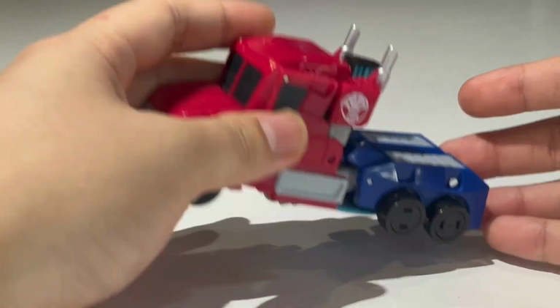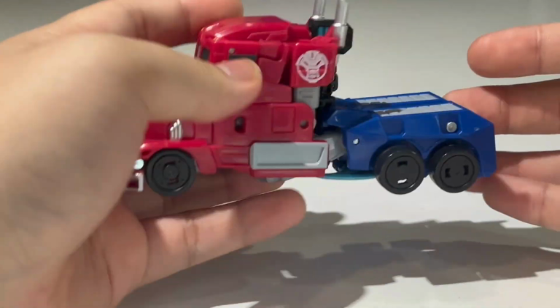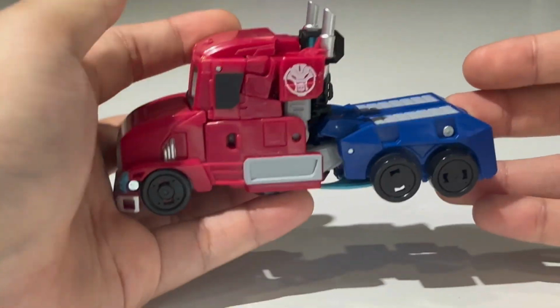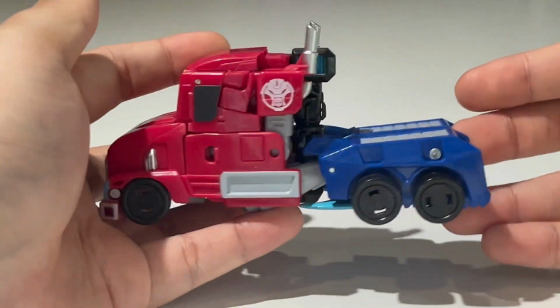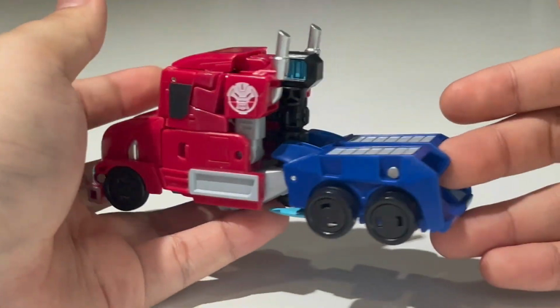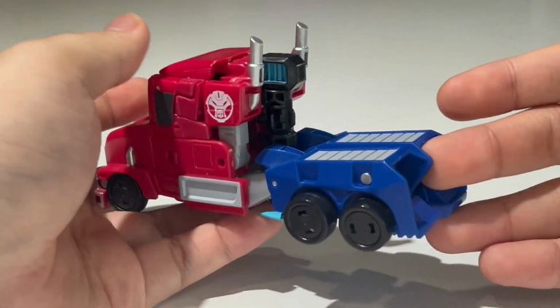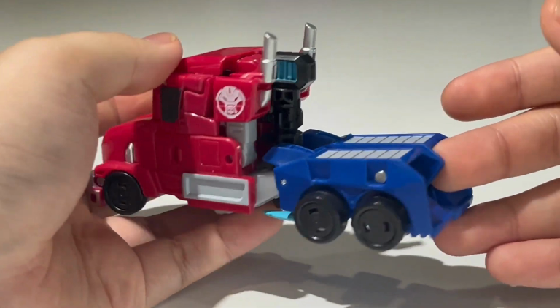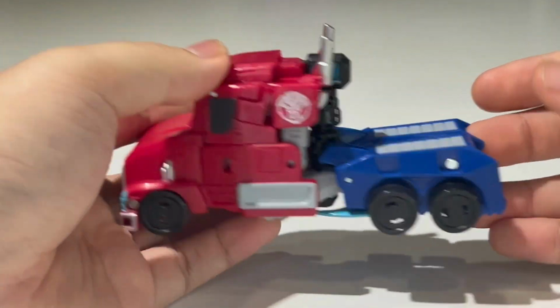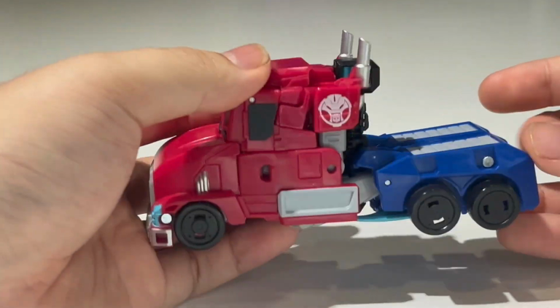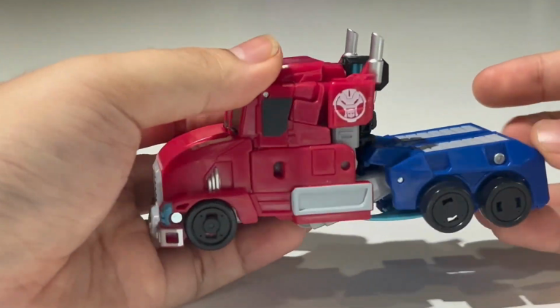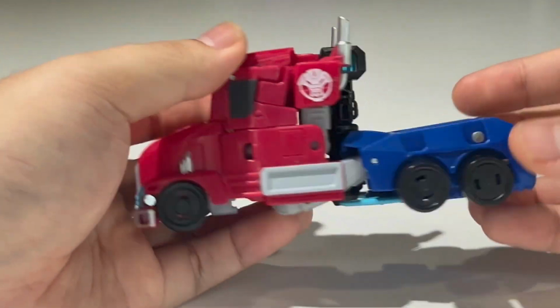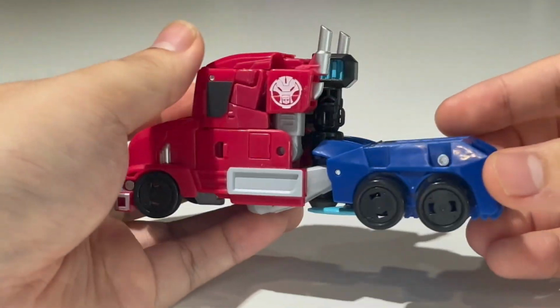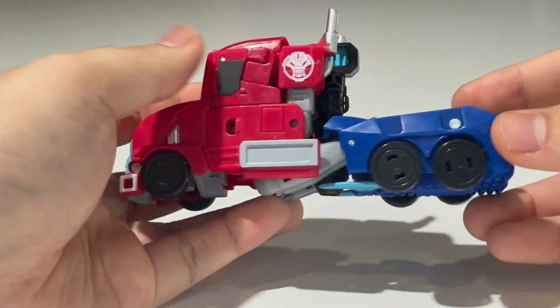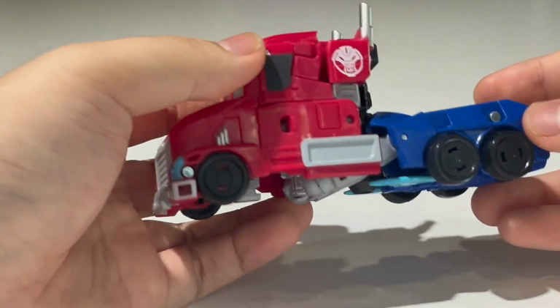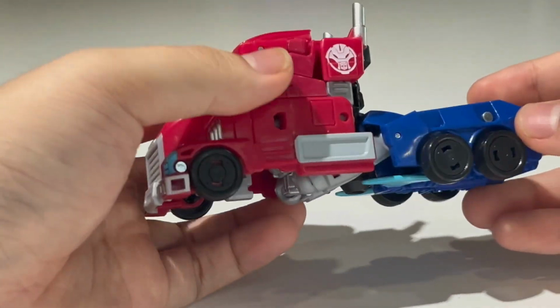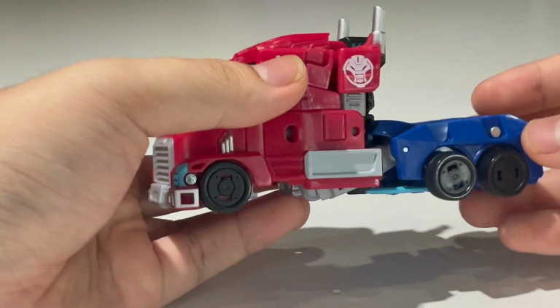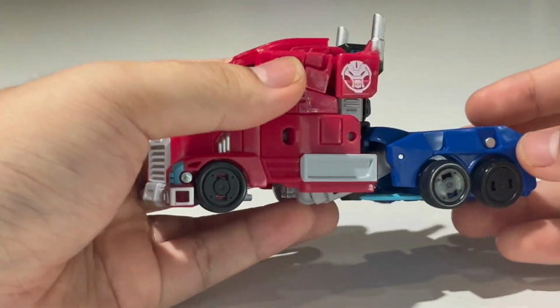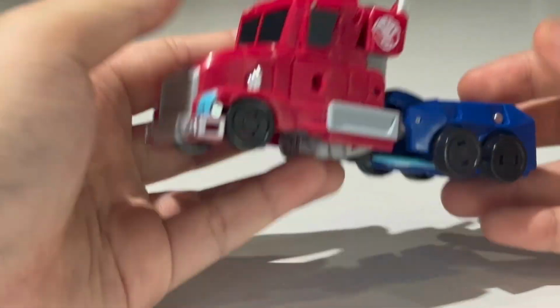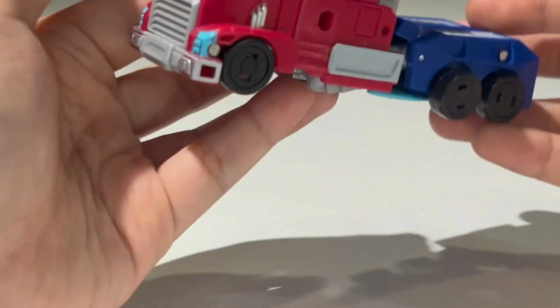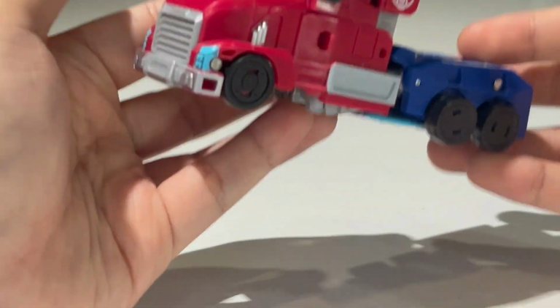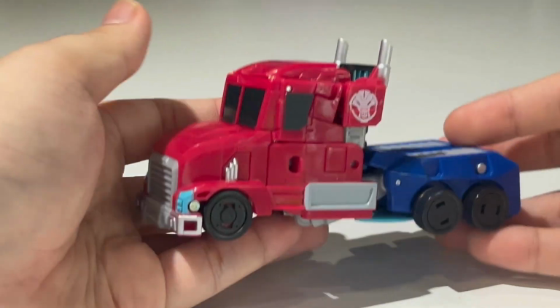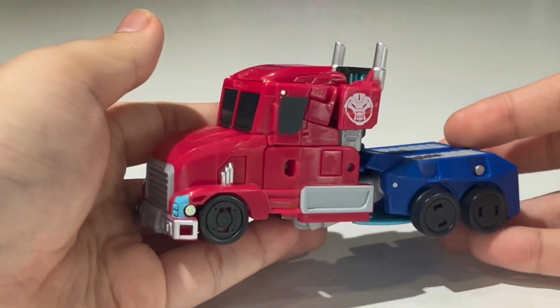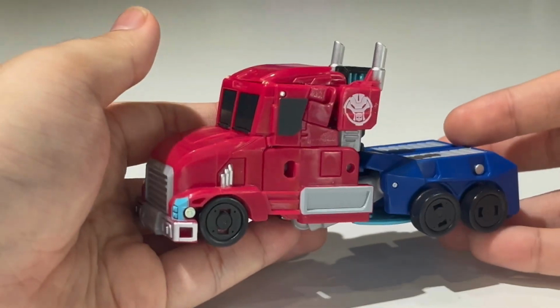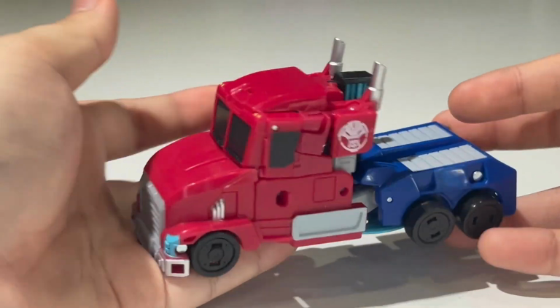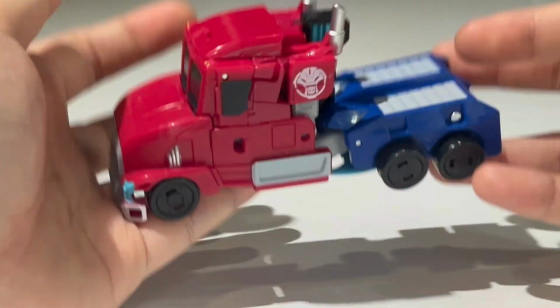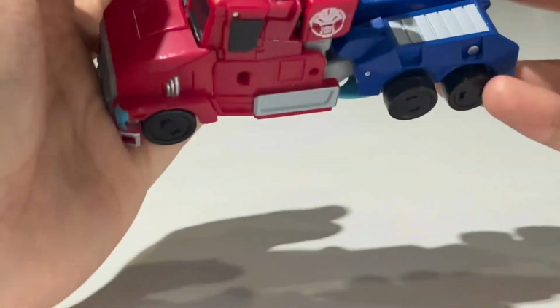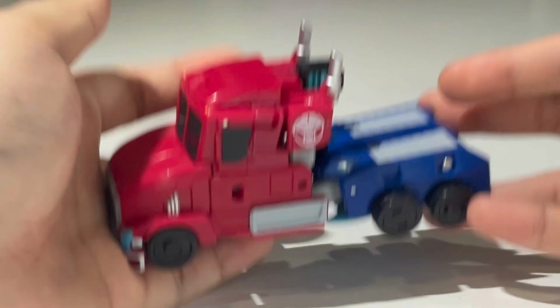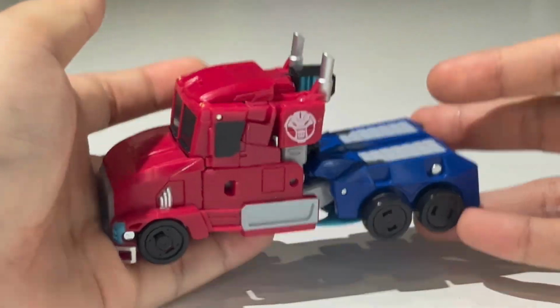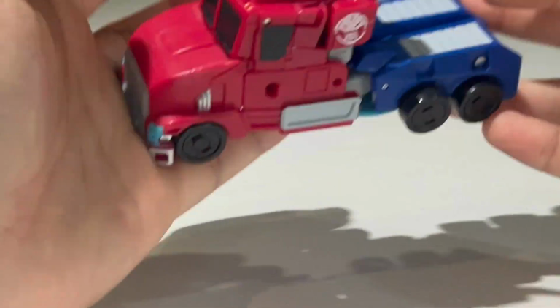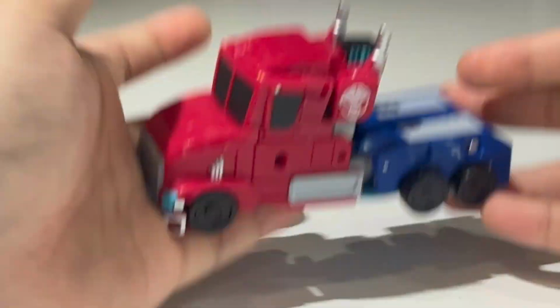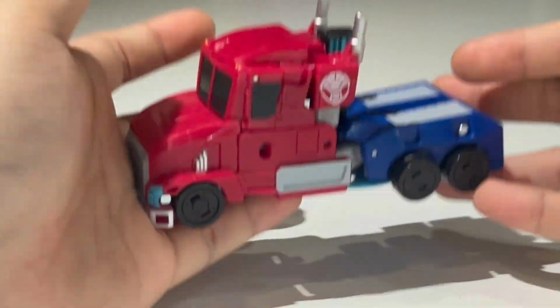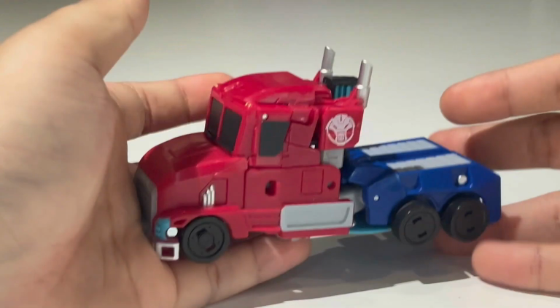He sadly does not include the last part of the Mandroid, but I don't really care about finishing off the Mandroid. All I care about is having the figure itself.